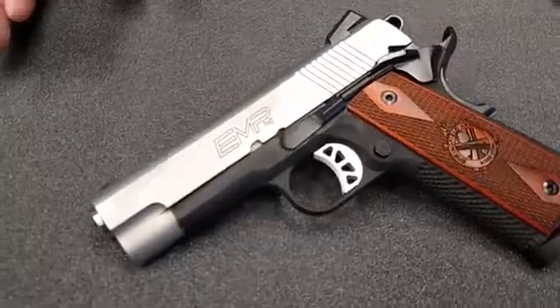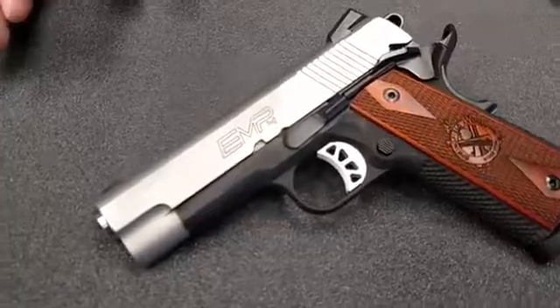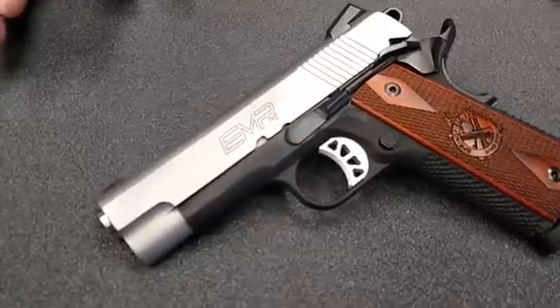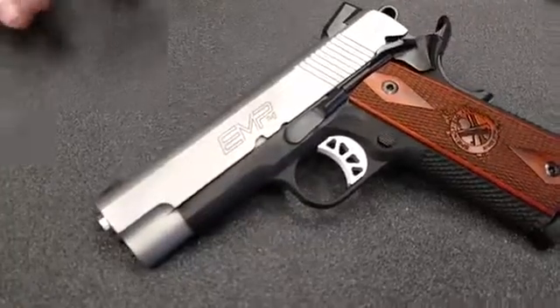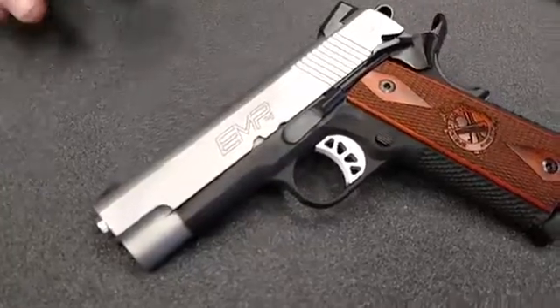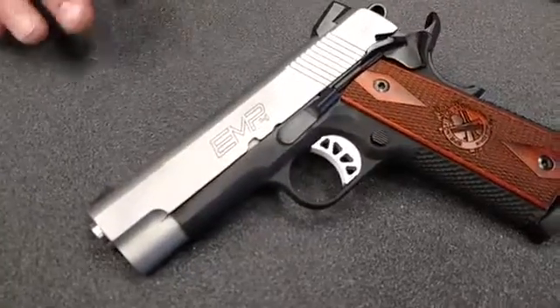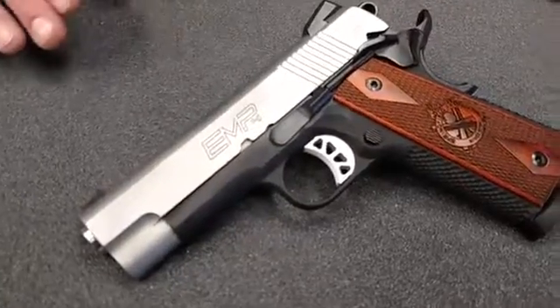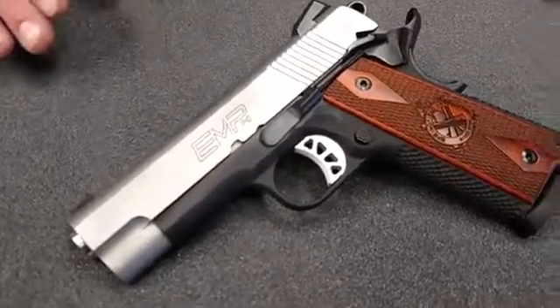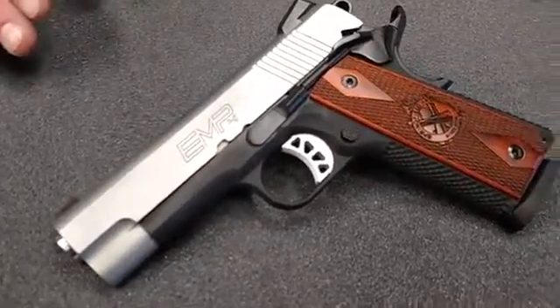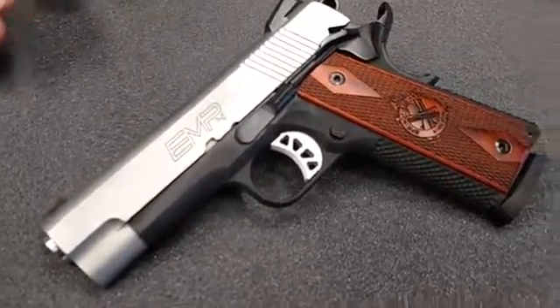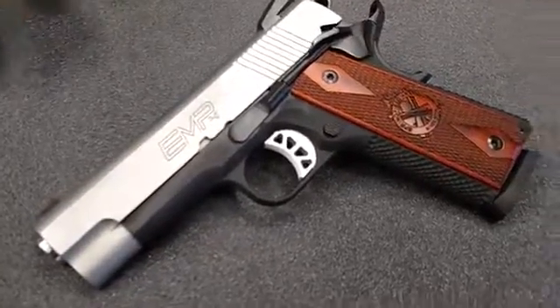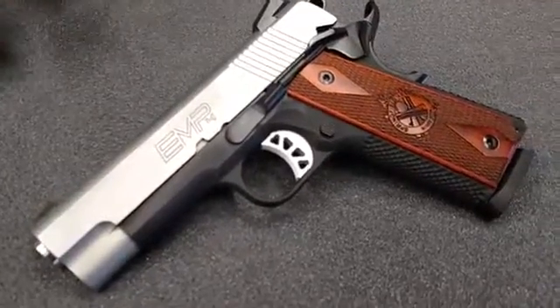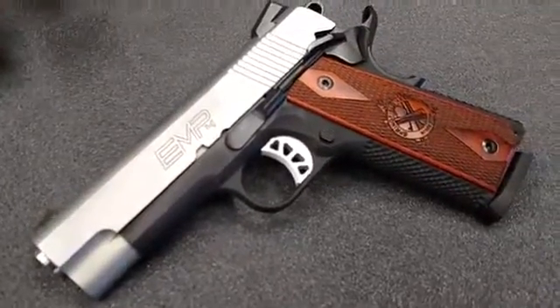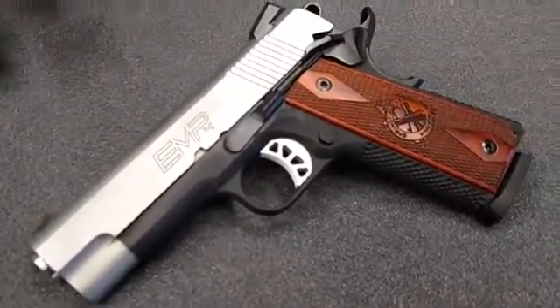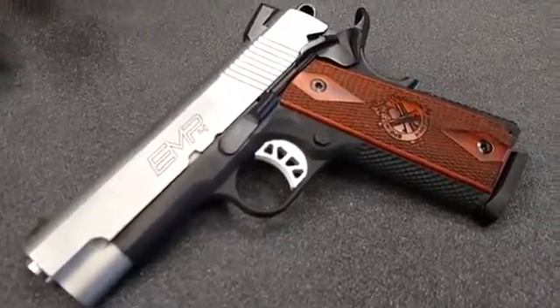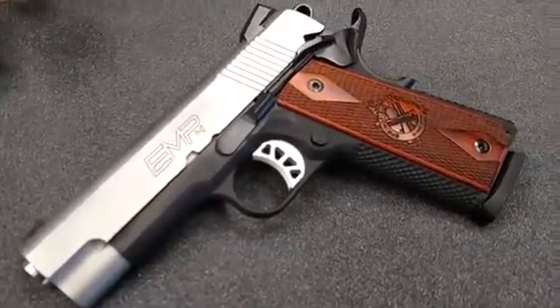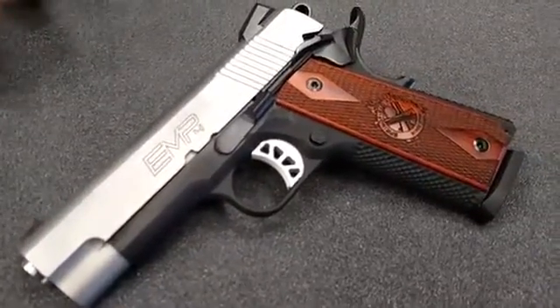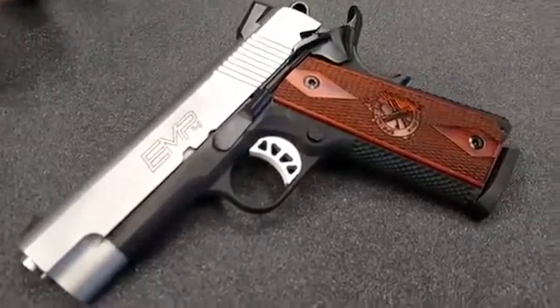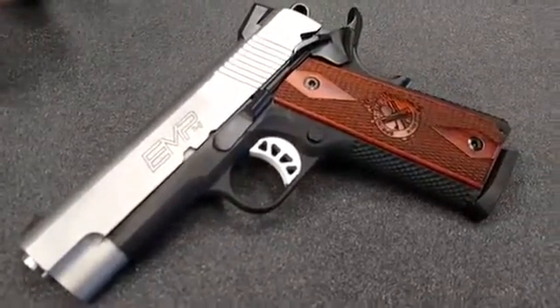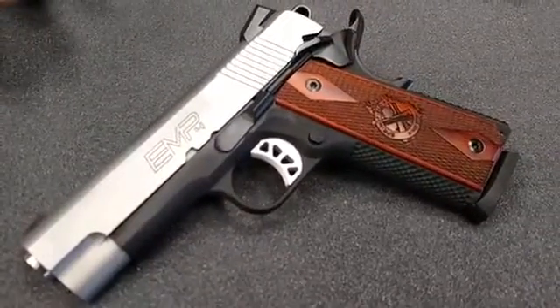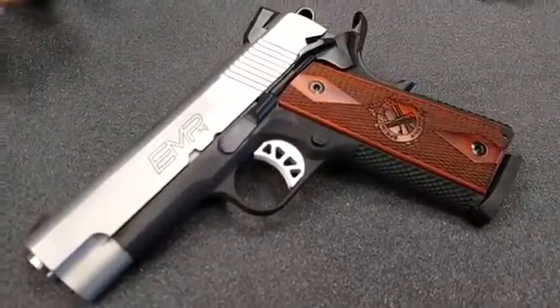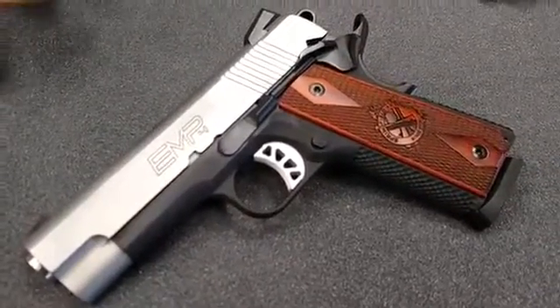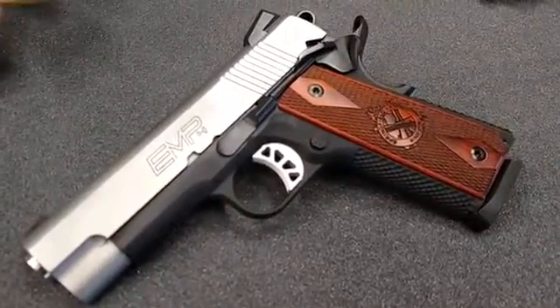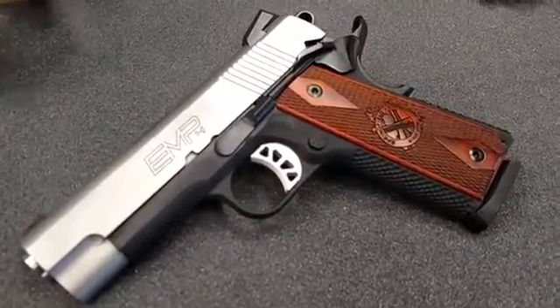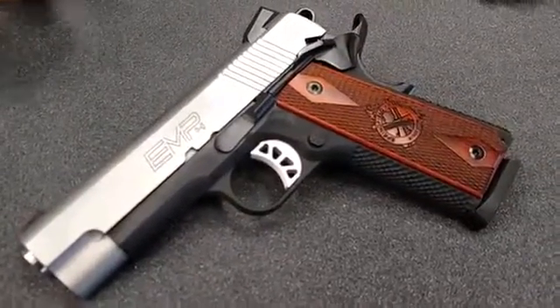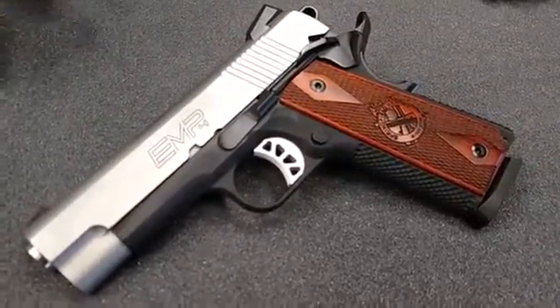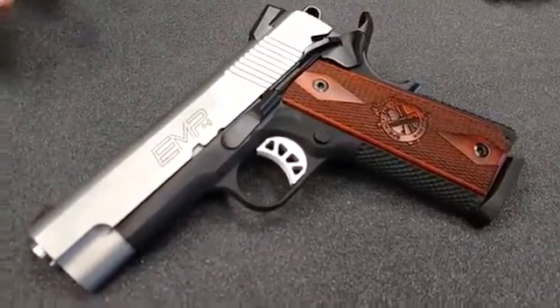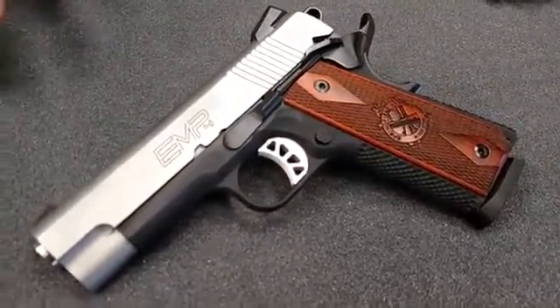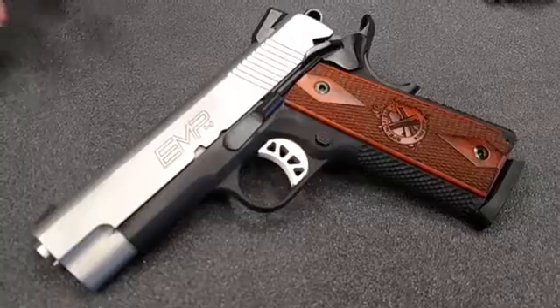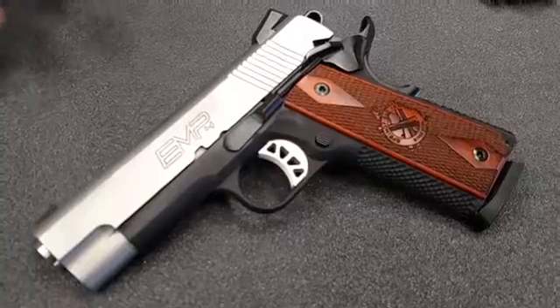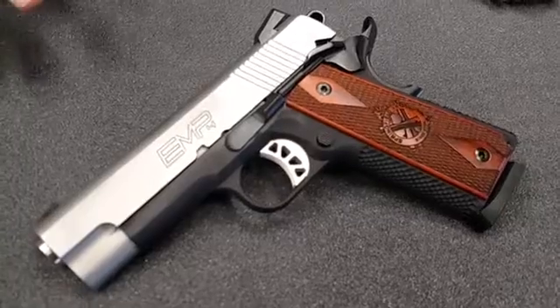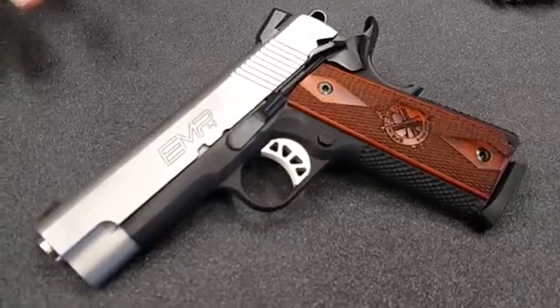You also get an adjustable trigger and ambidextrous safety, and you get three 10 round magazines.